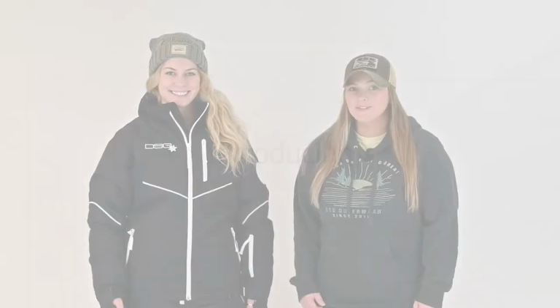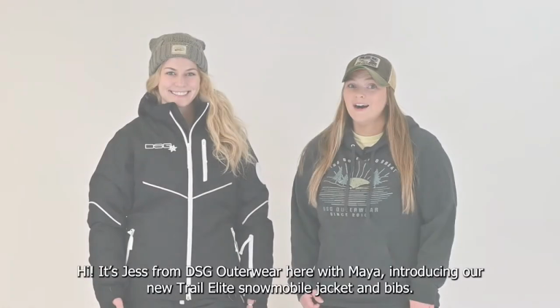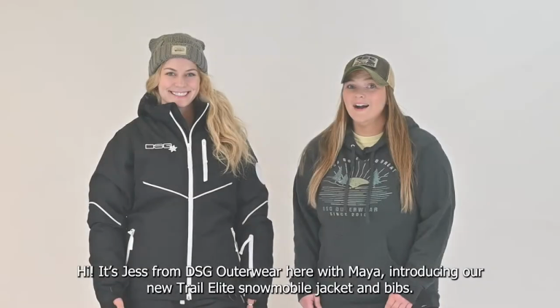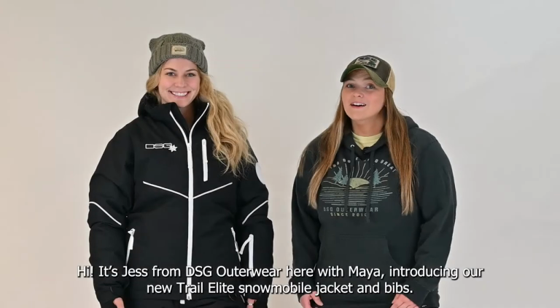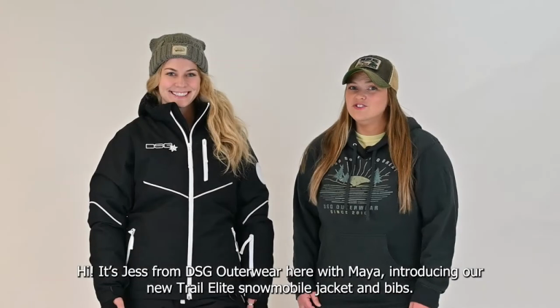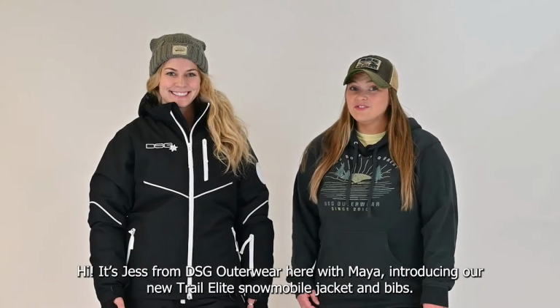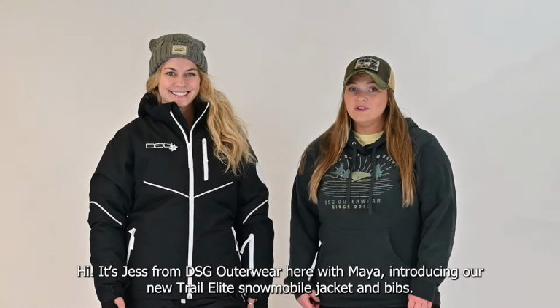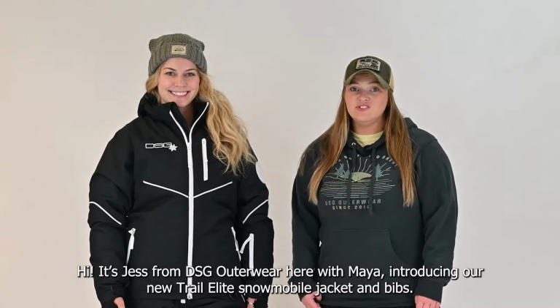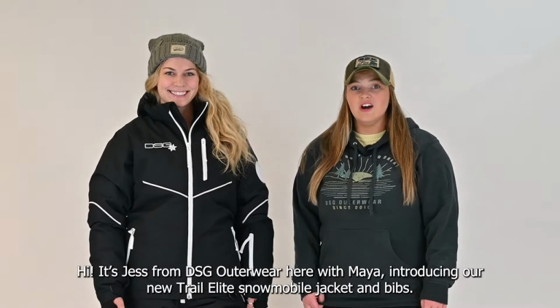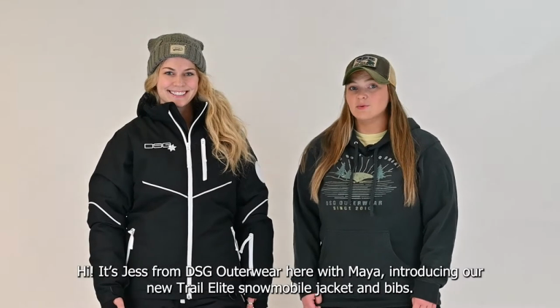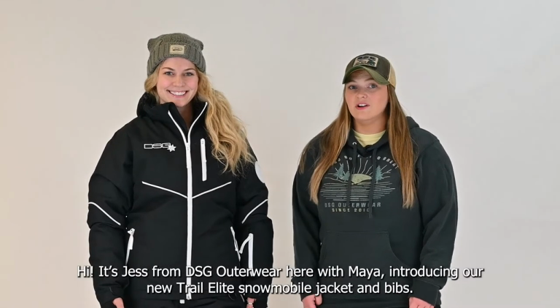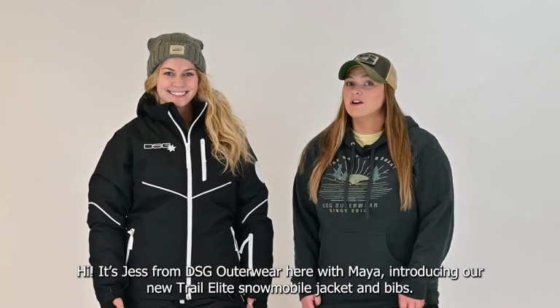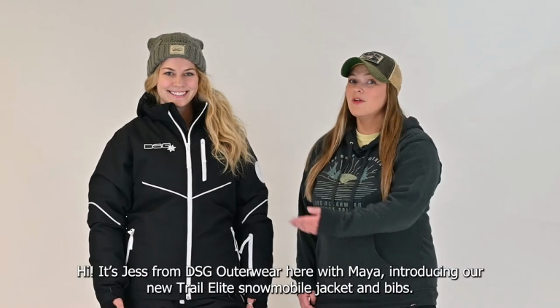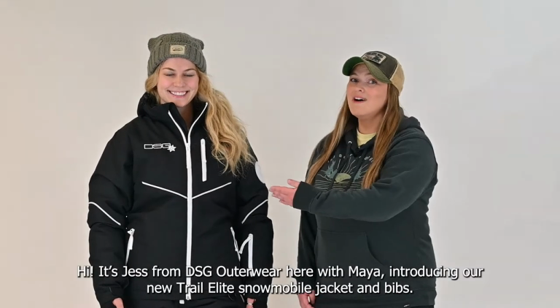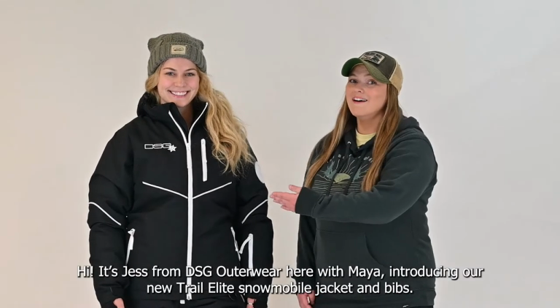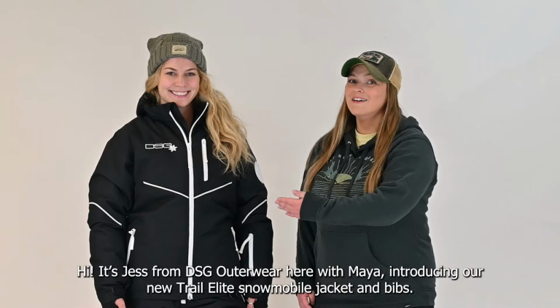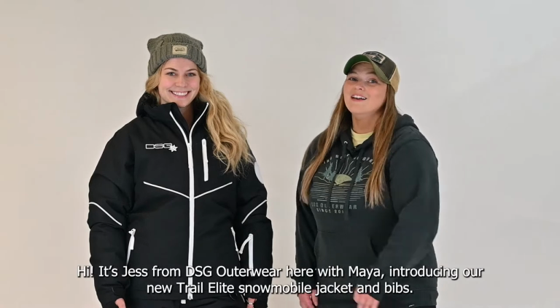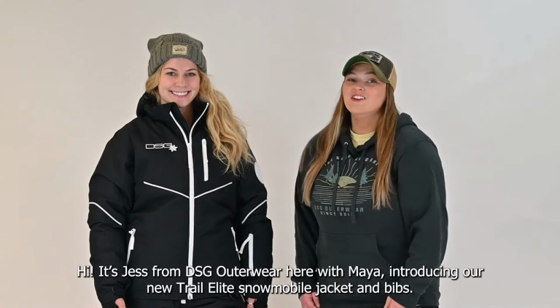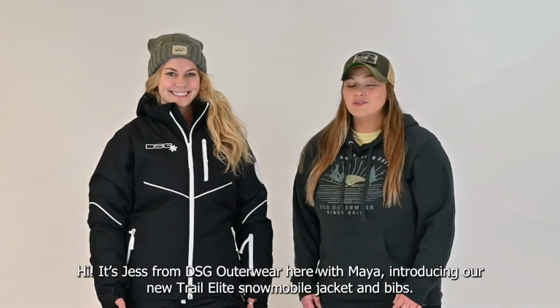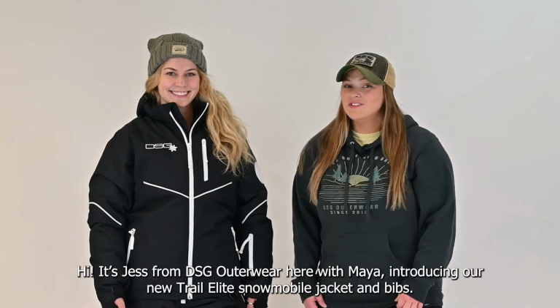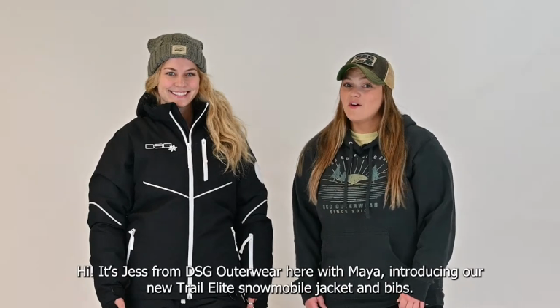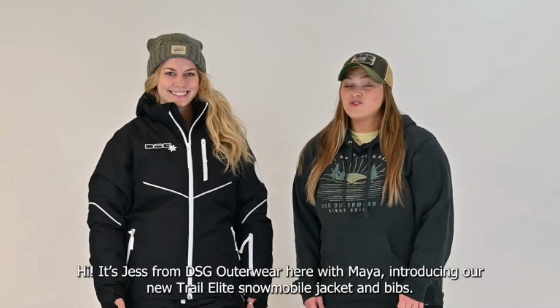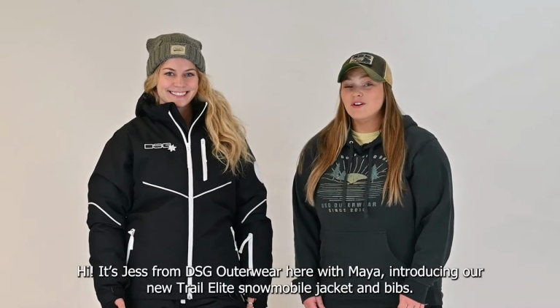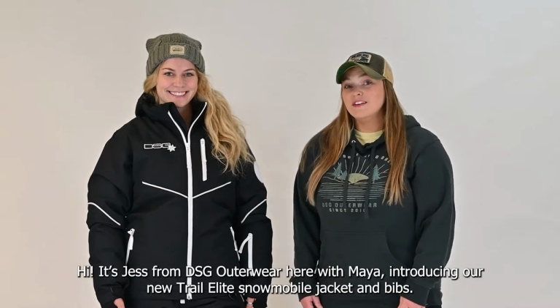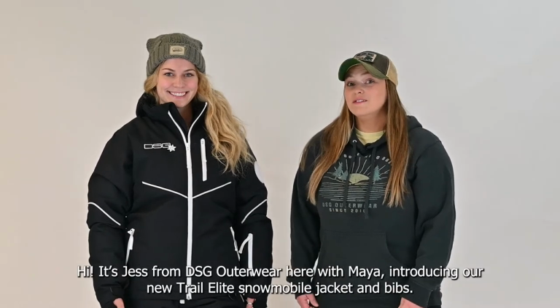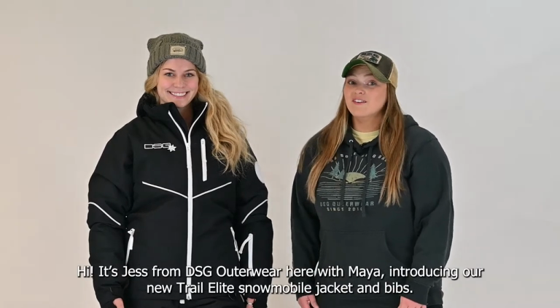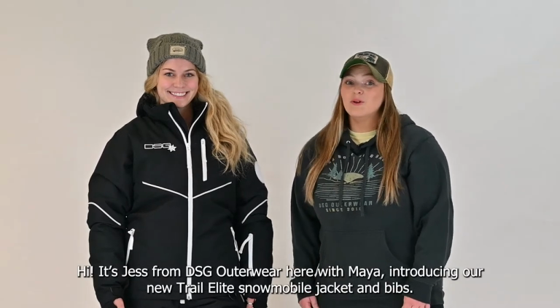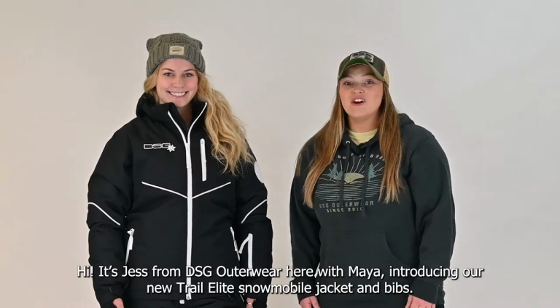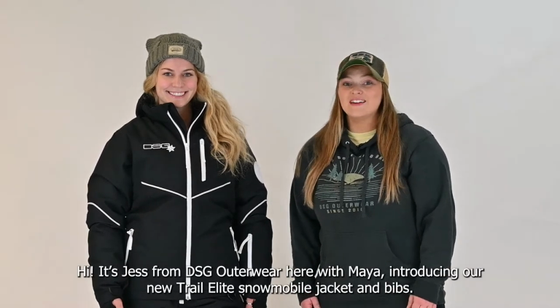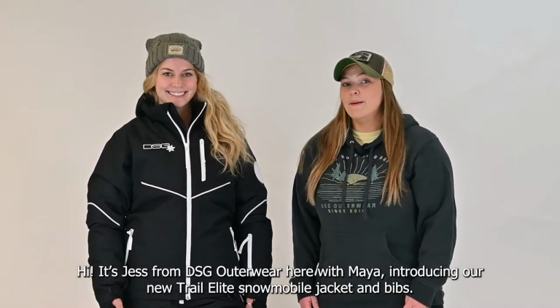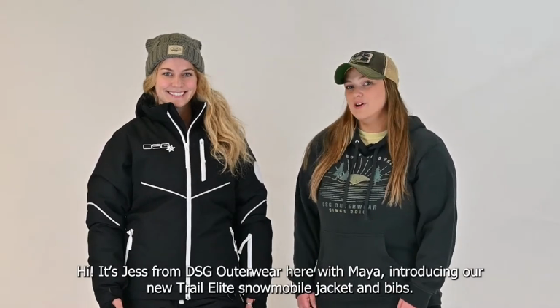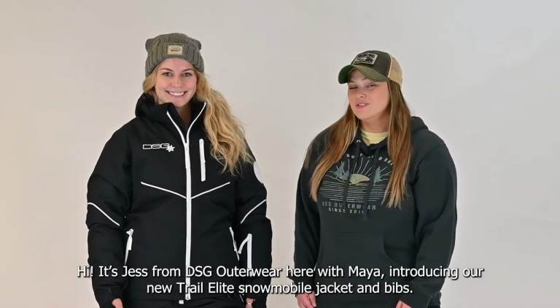Hi, Jess from DSG Ottawa here with Maya introducing our Trail Elite snowmobile jacket and bibs.